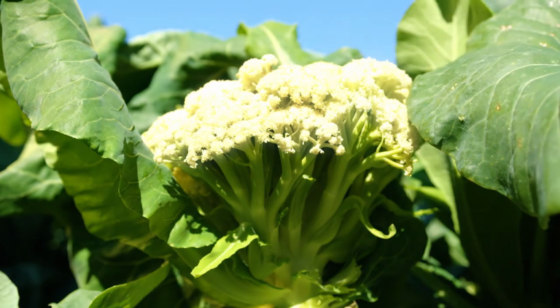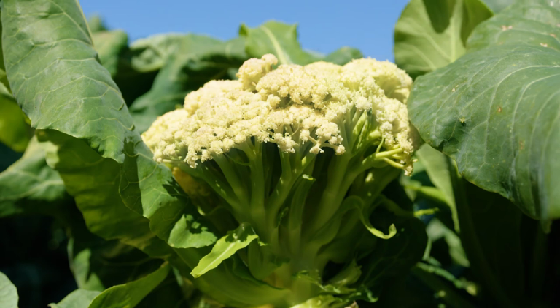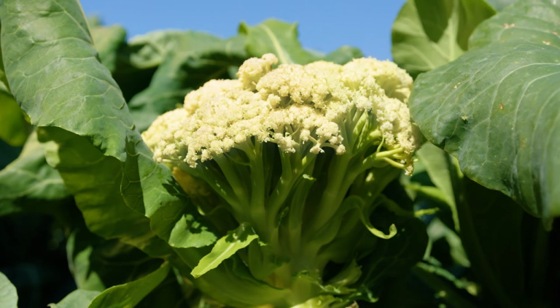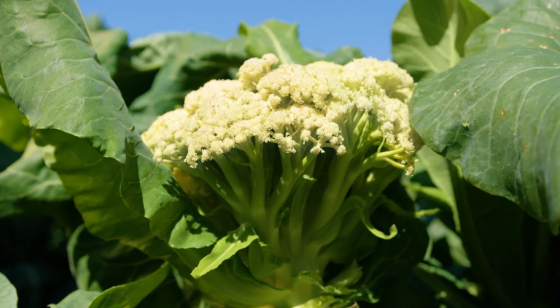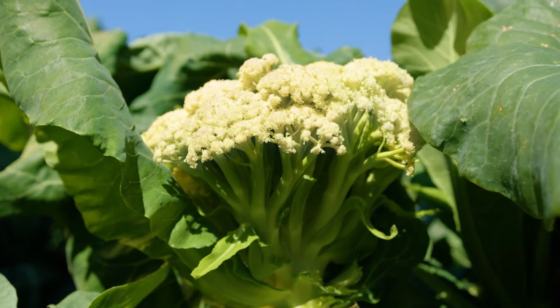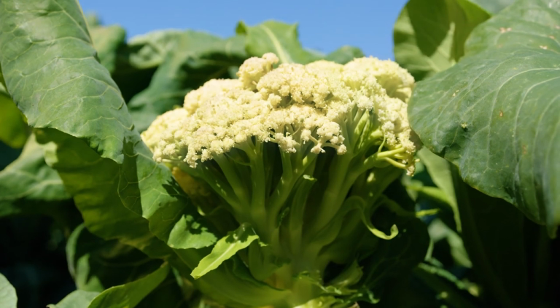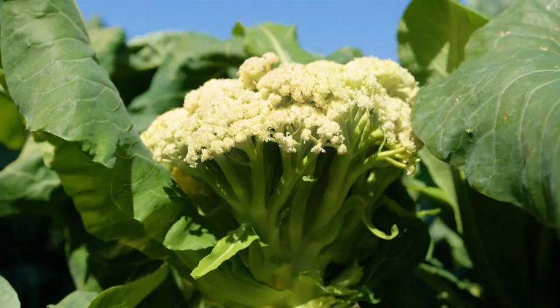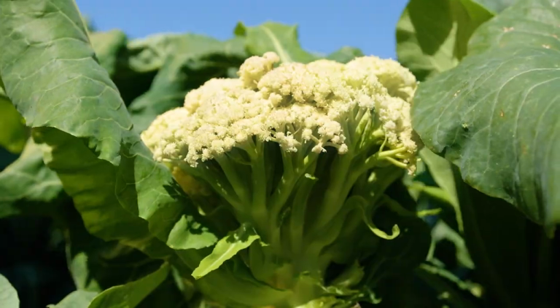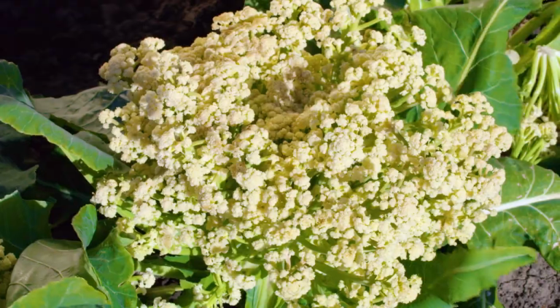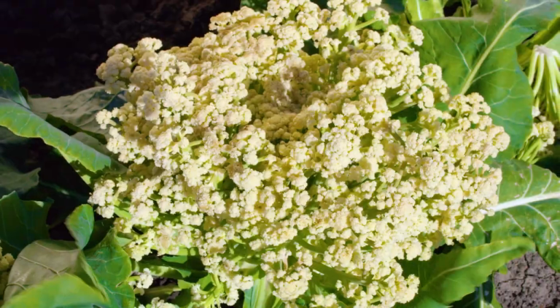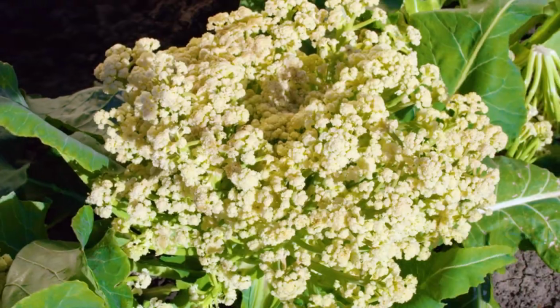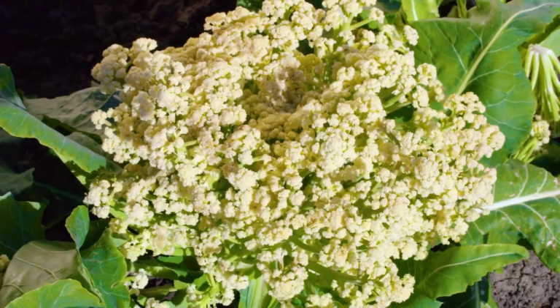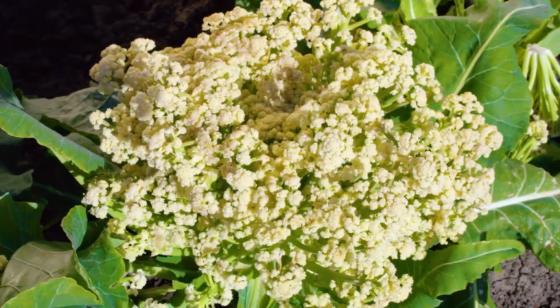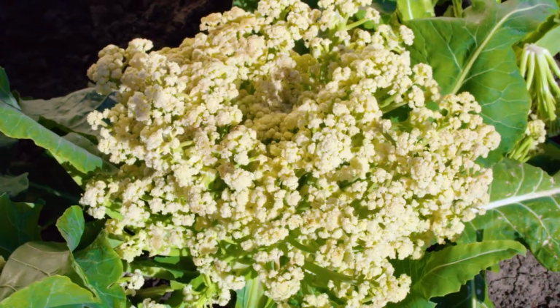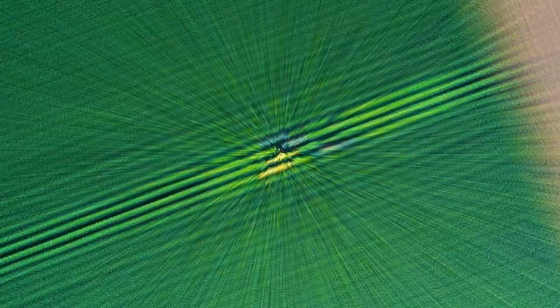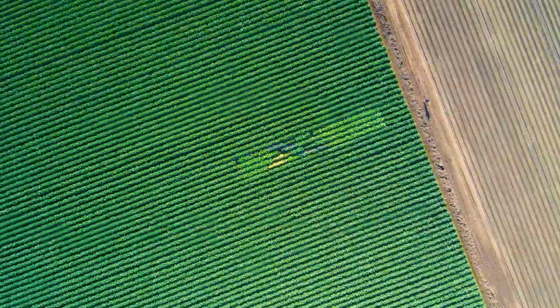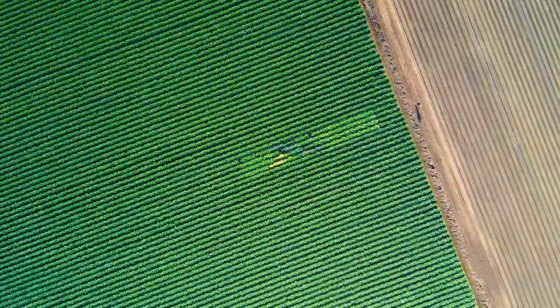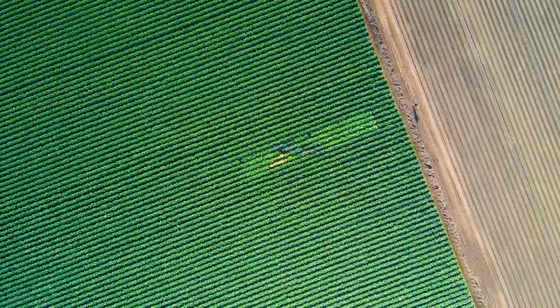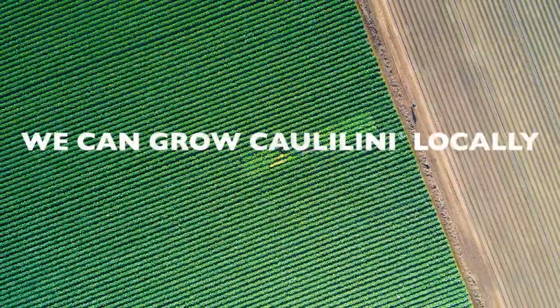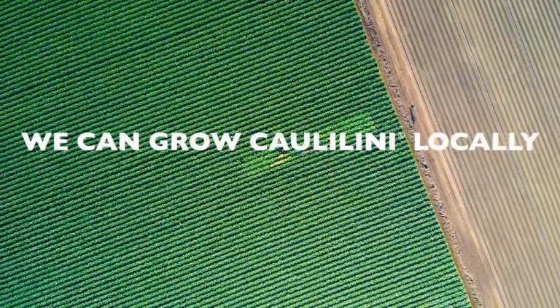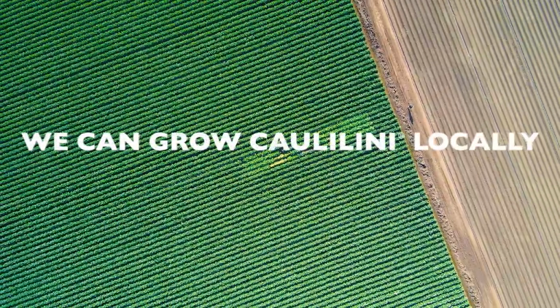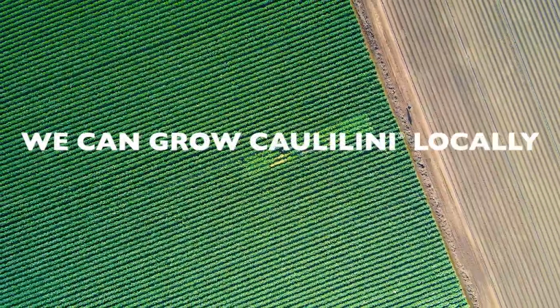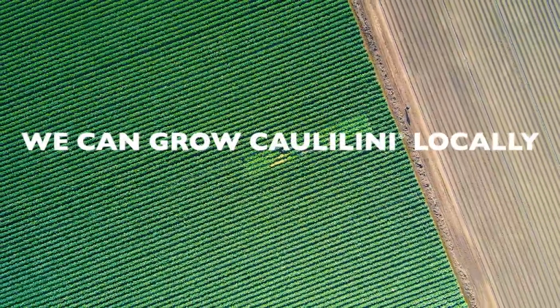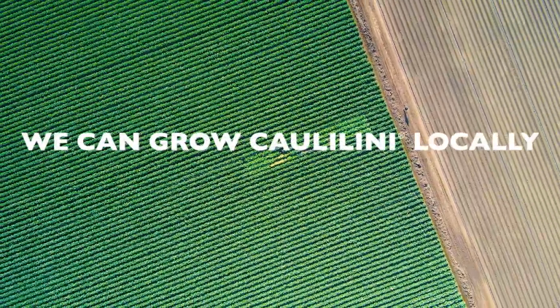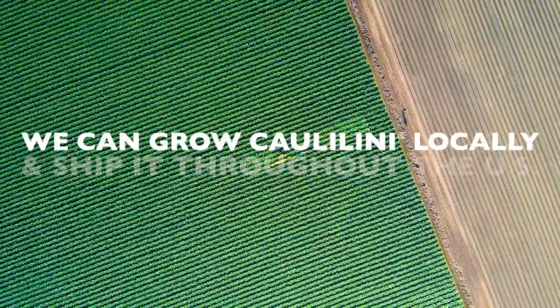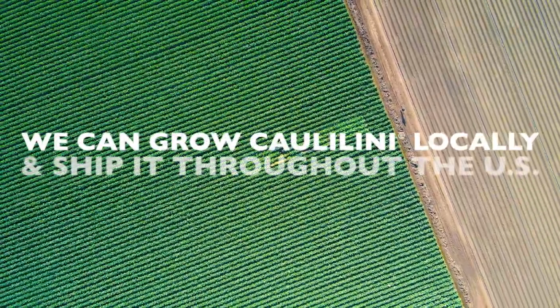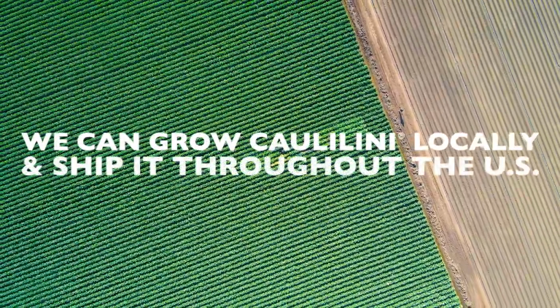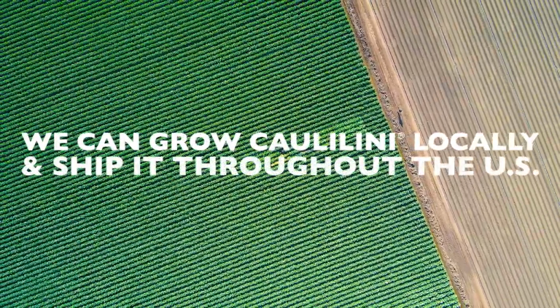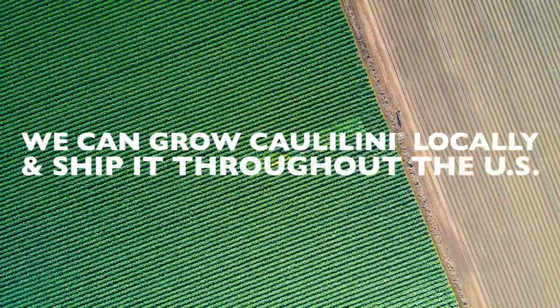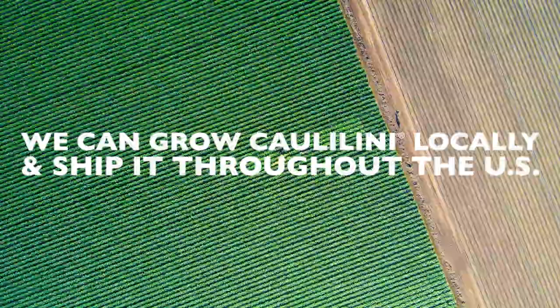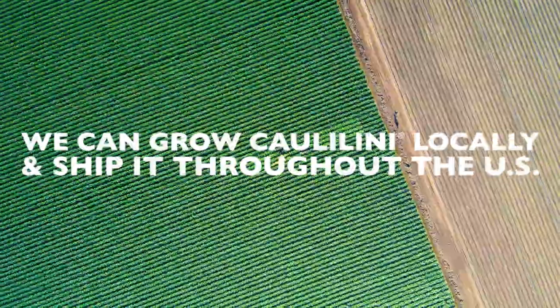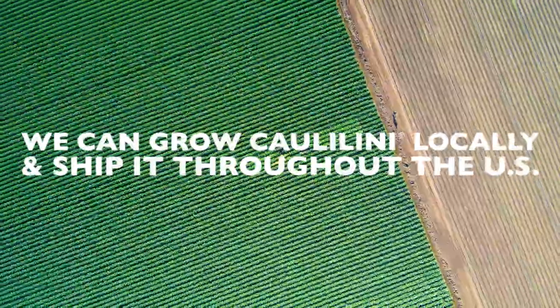The variety works very well here in the Salinas Valley, so we can have it locally grown and ship it throughout the United States.